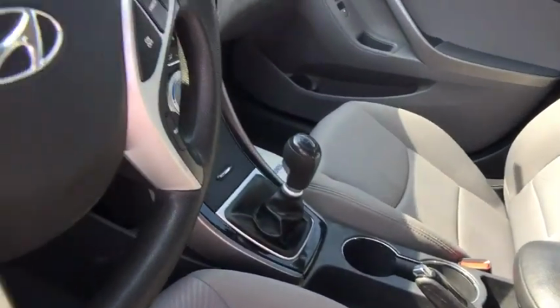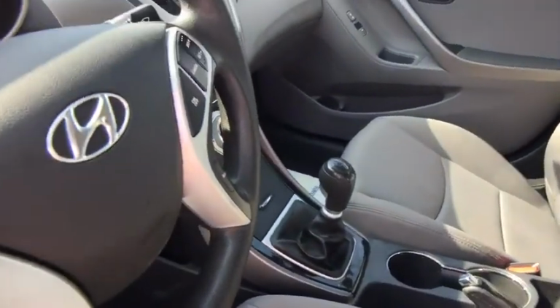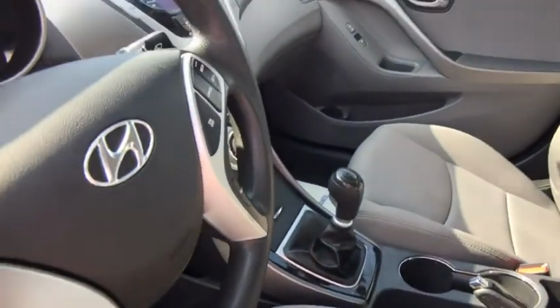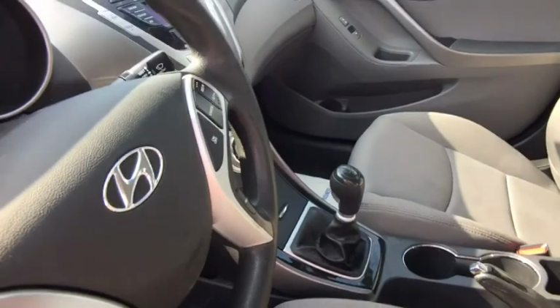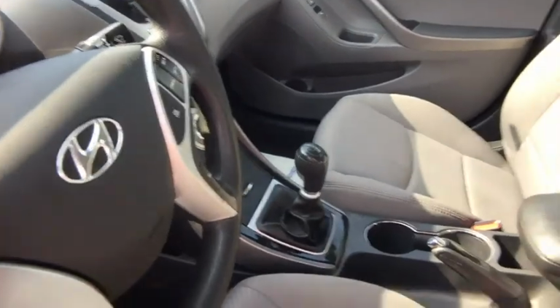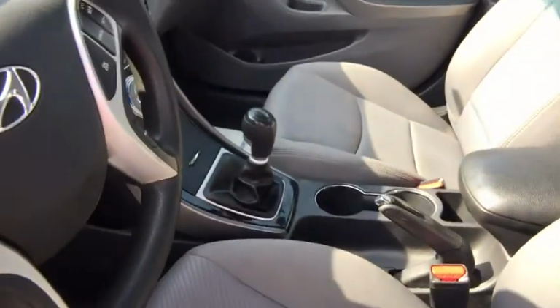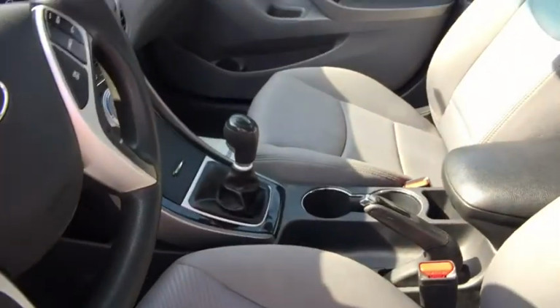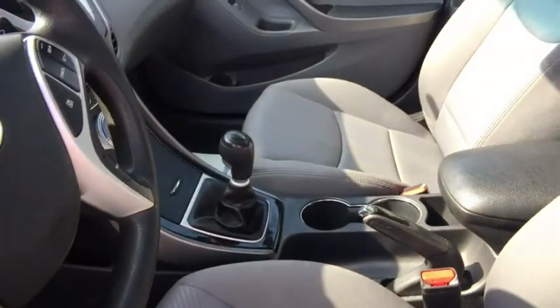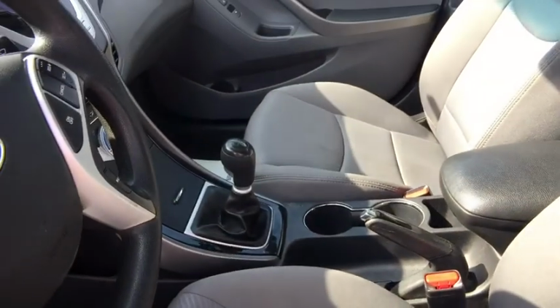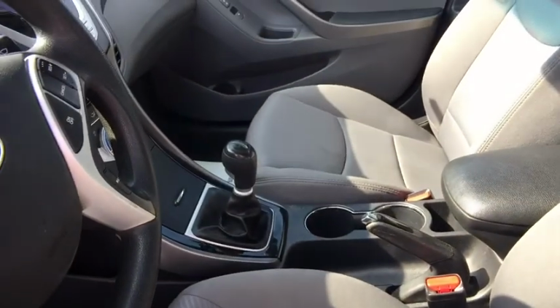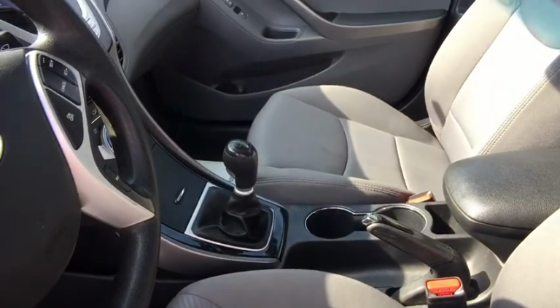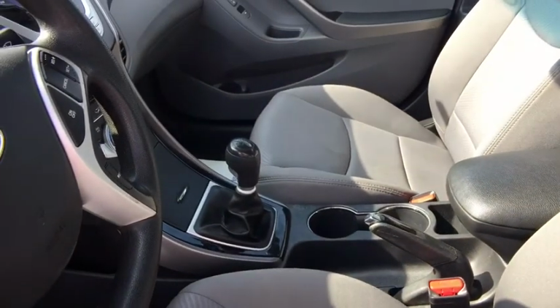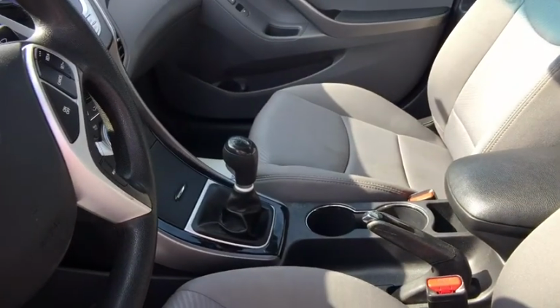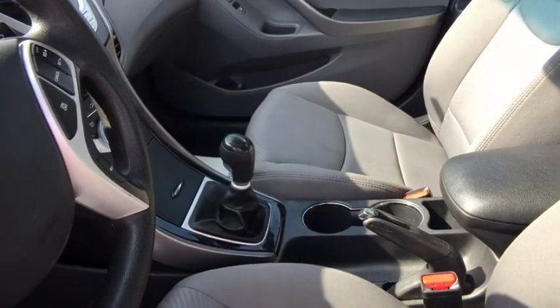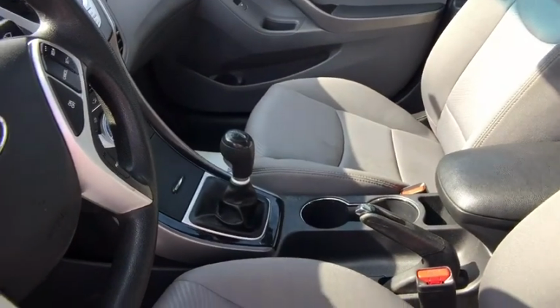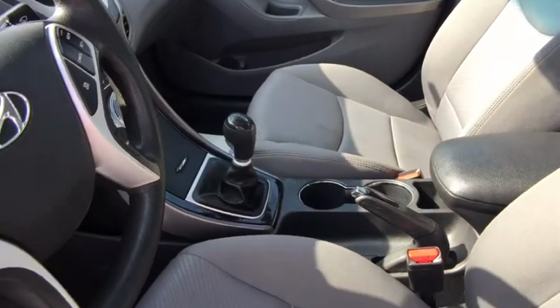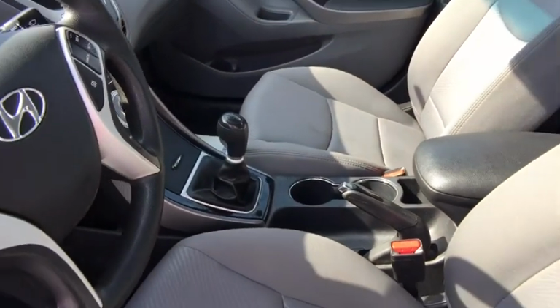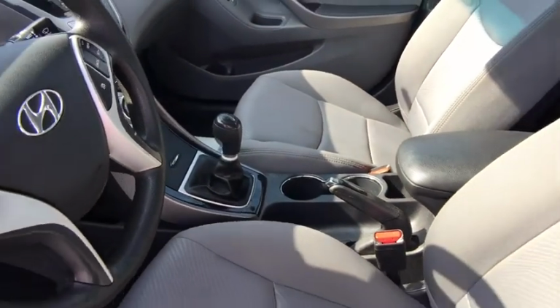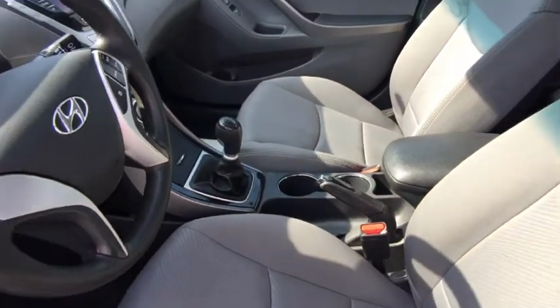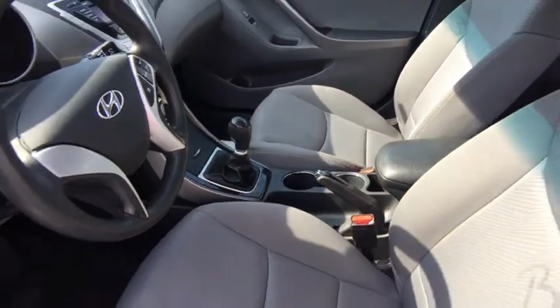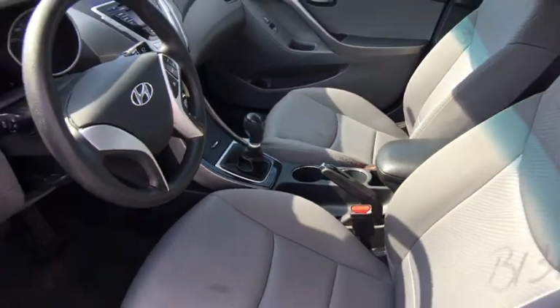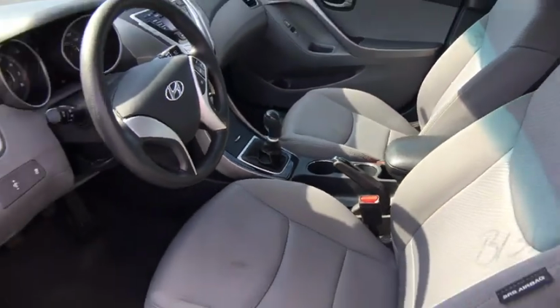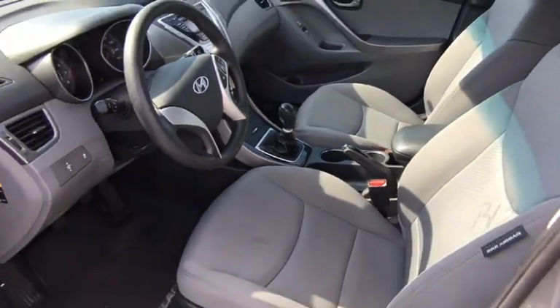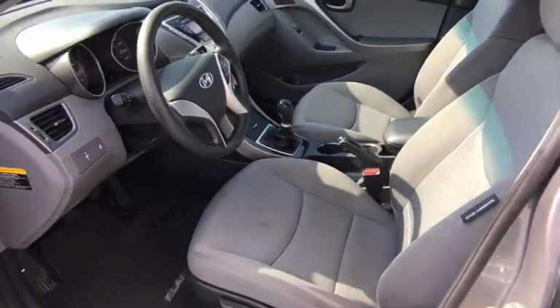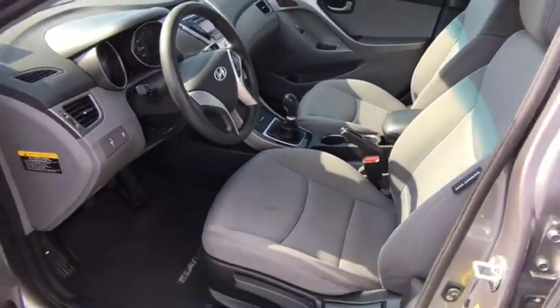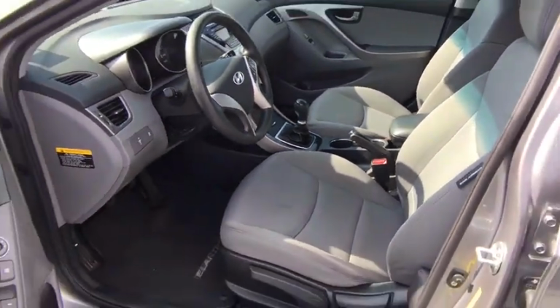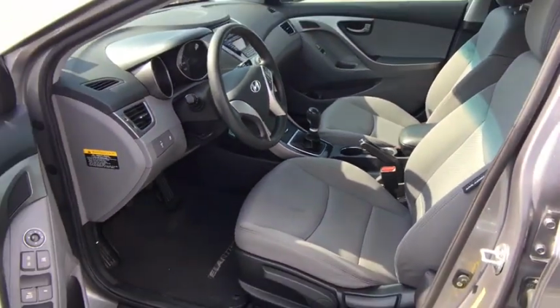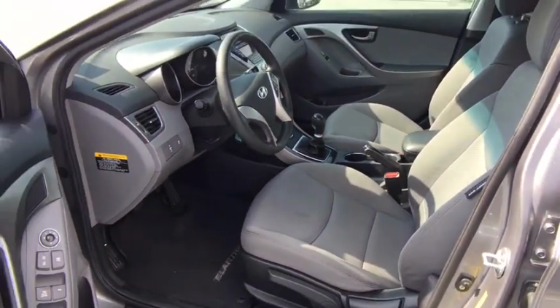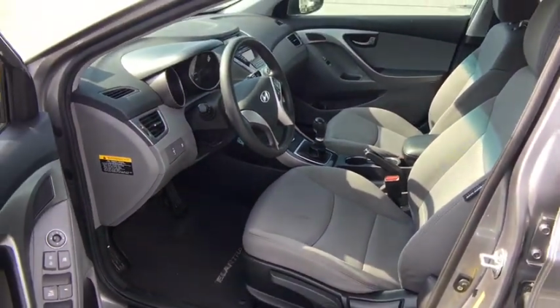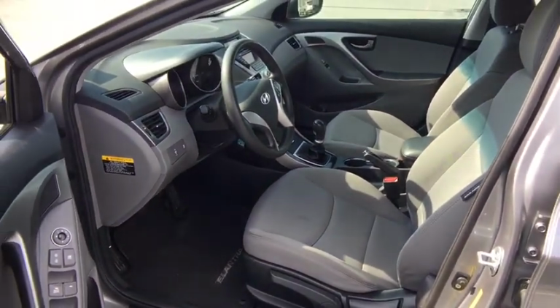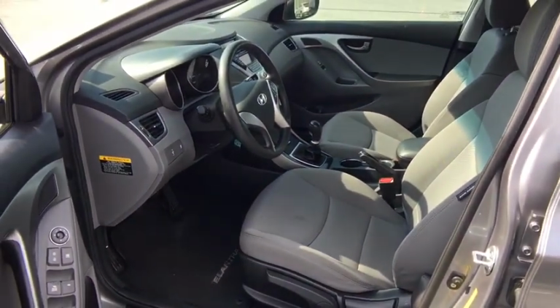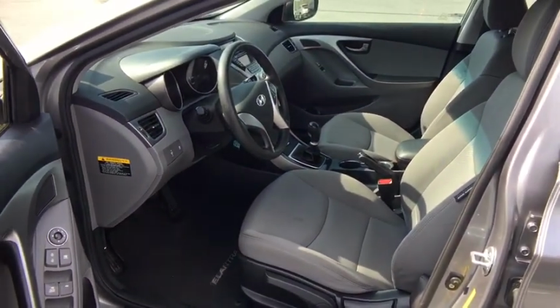Daytime running lights, brake assist, center console, overhead console, panic alarm.